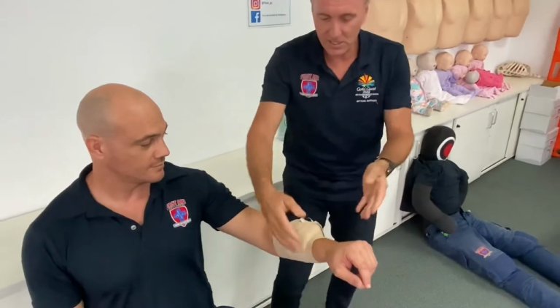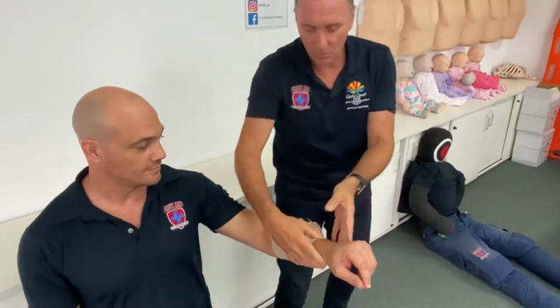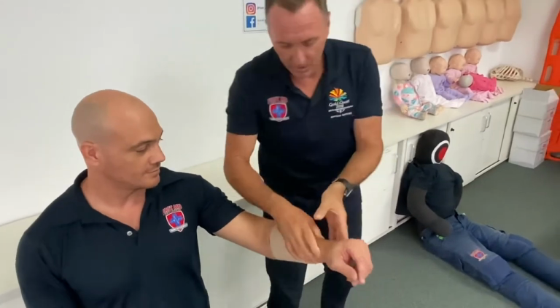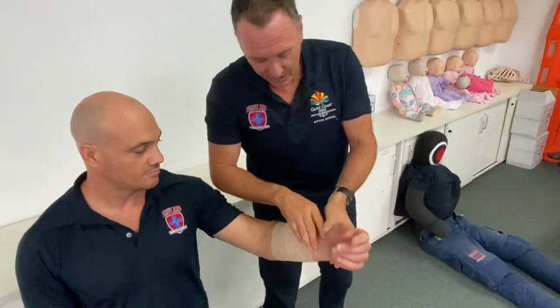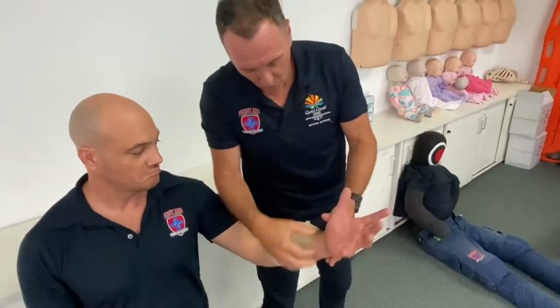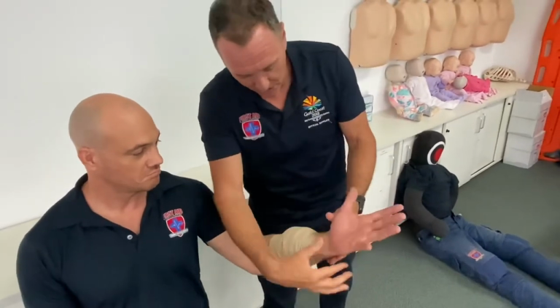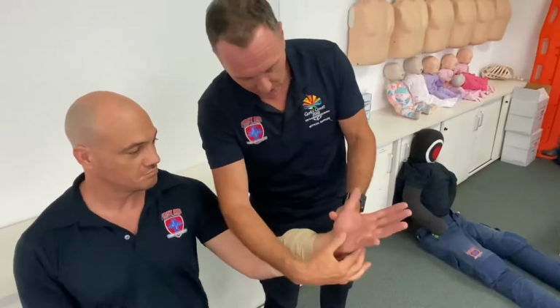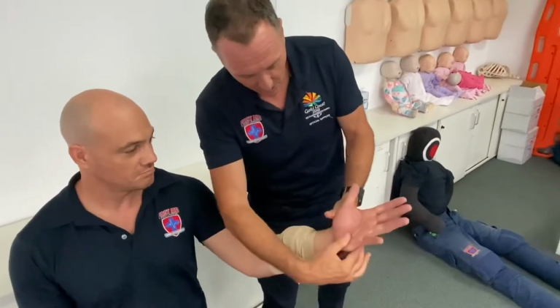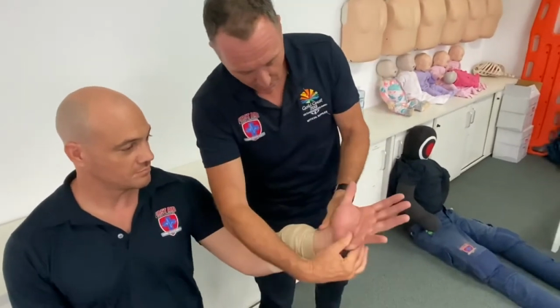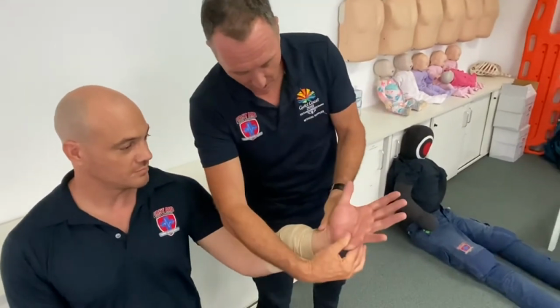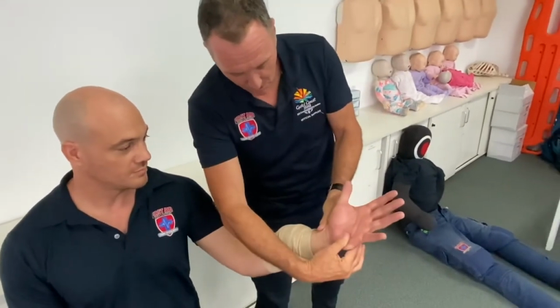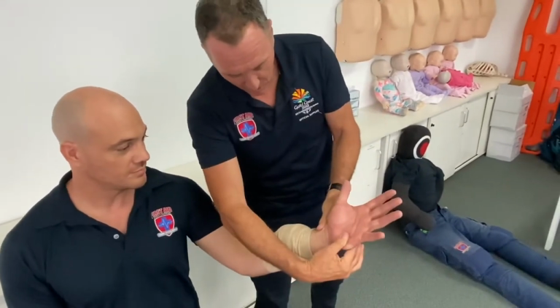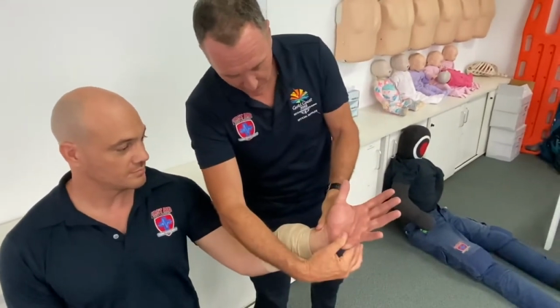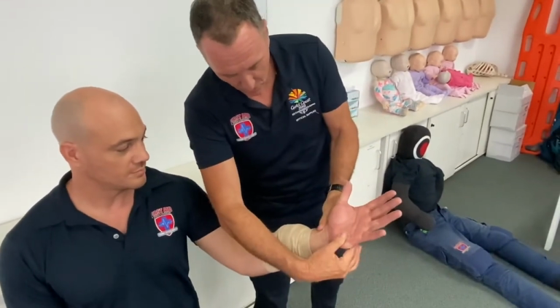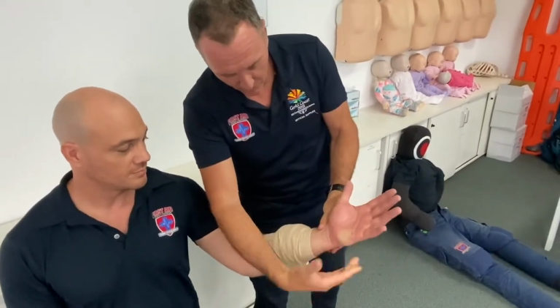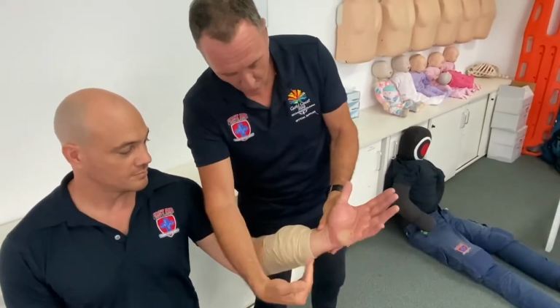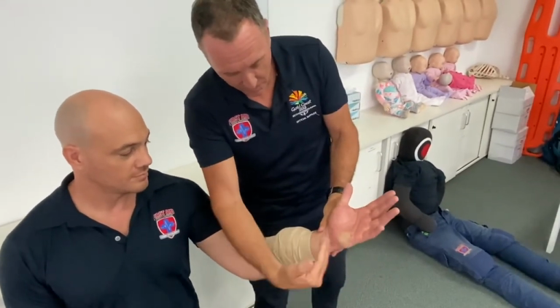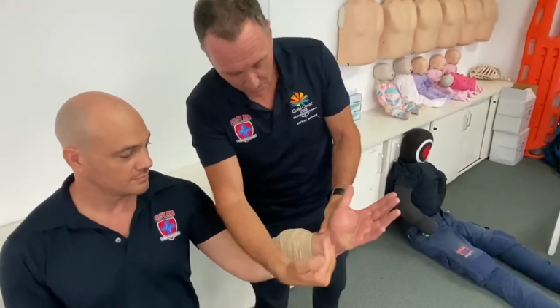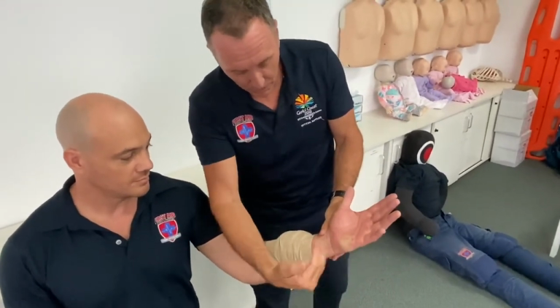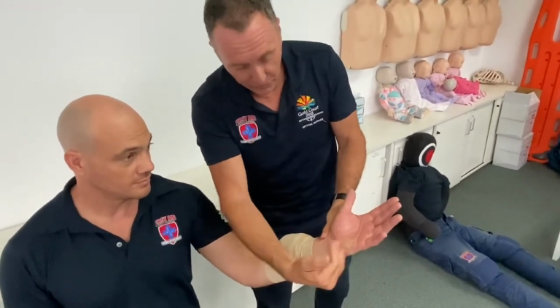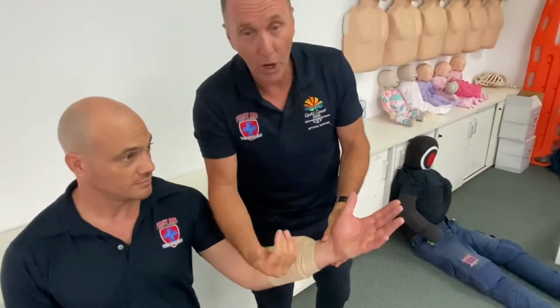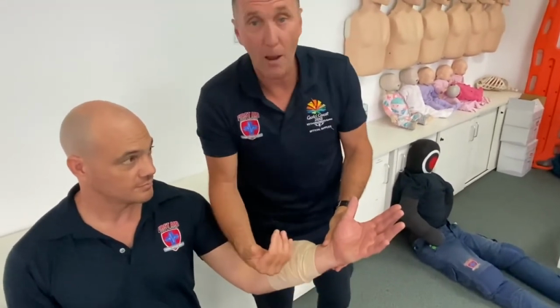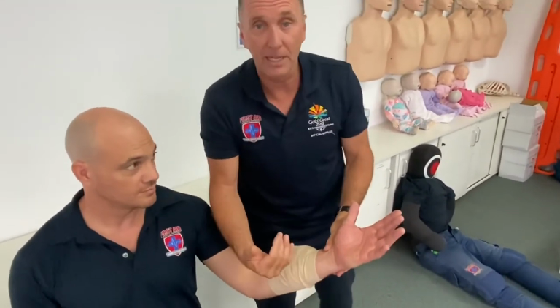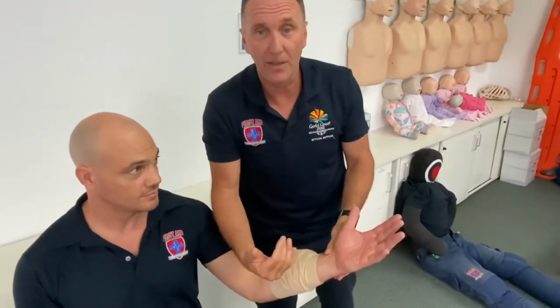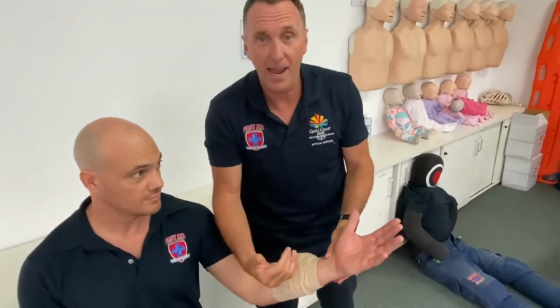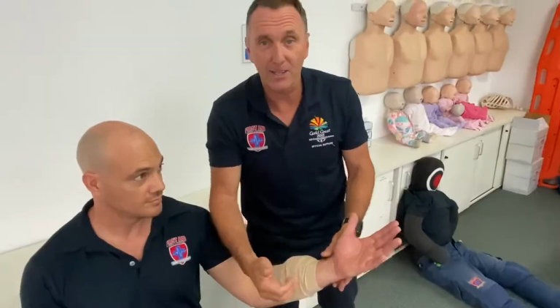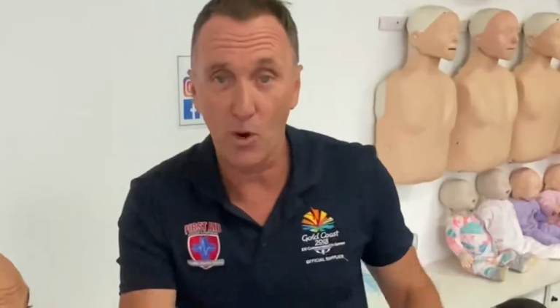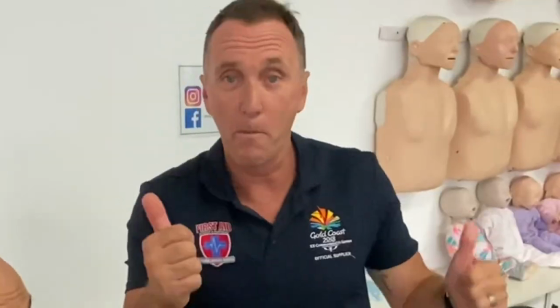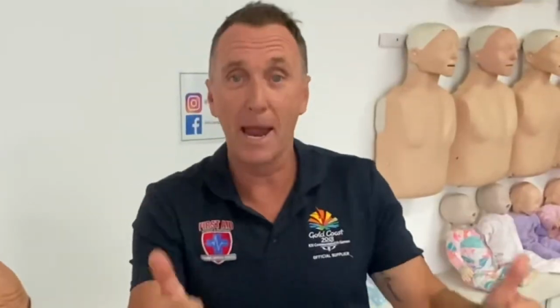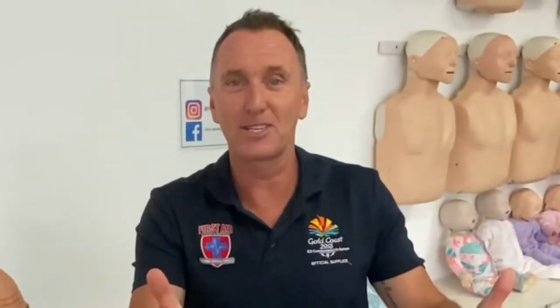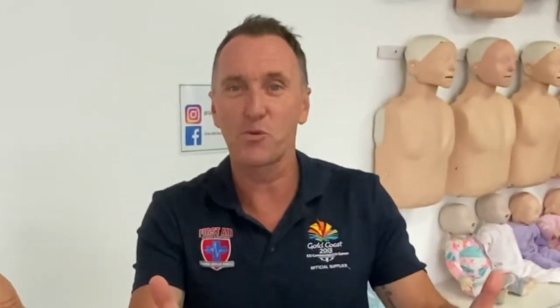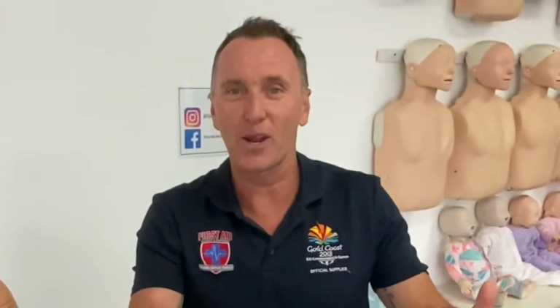Obviously you want to make sure that we check that palm as well, to make sure that we've got blood flow happening in our hand as well. Bandaging 101.